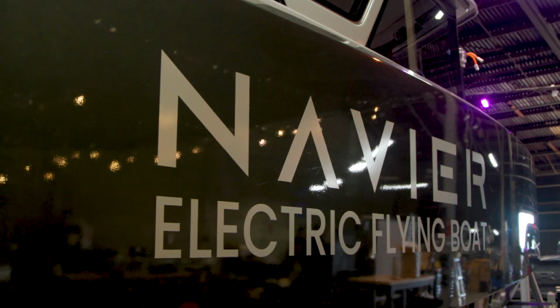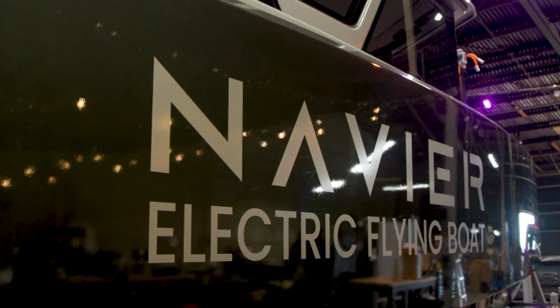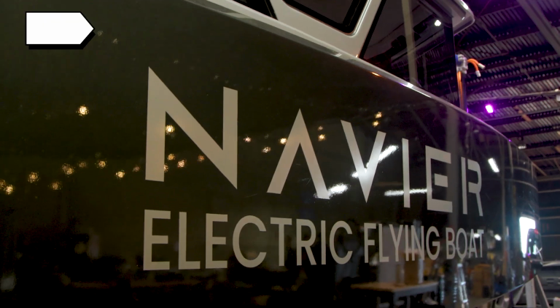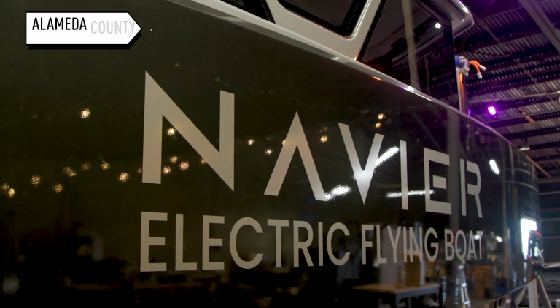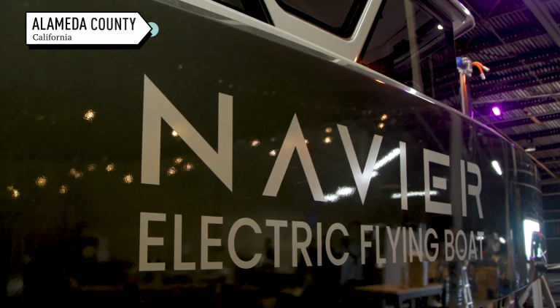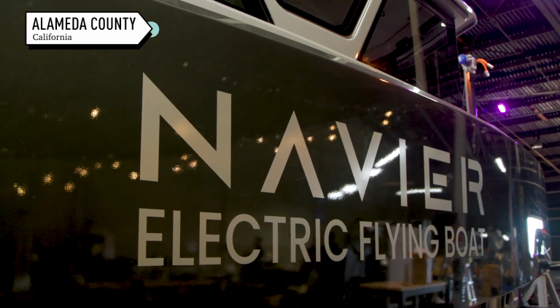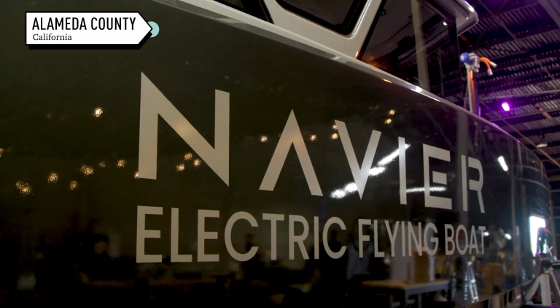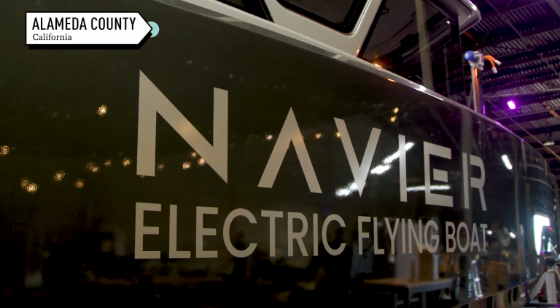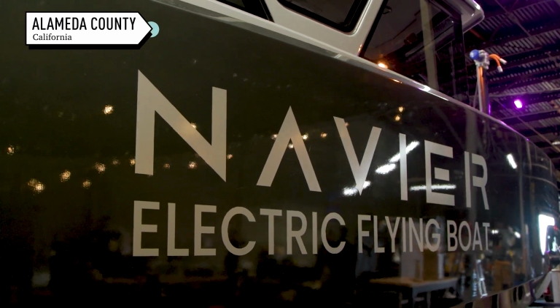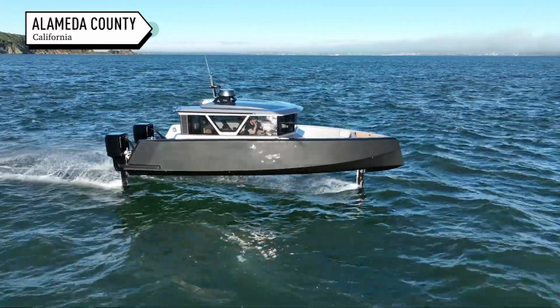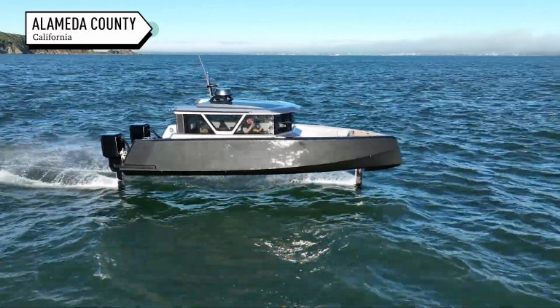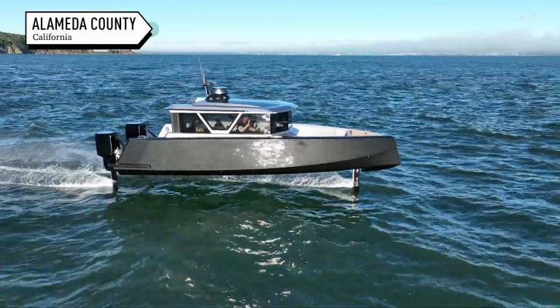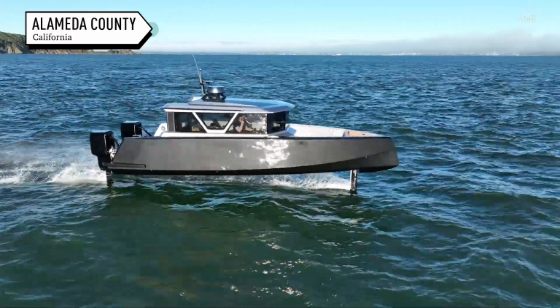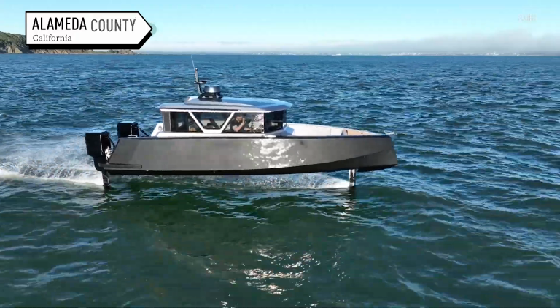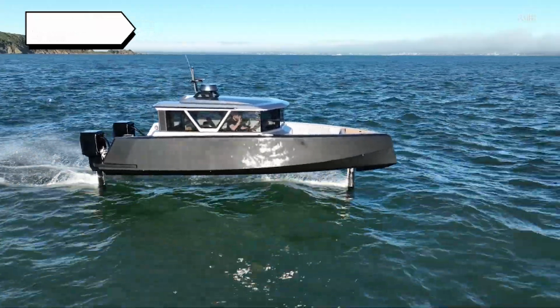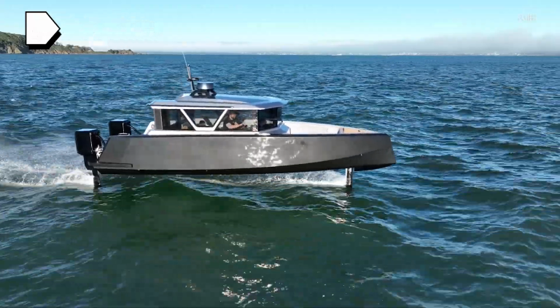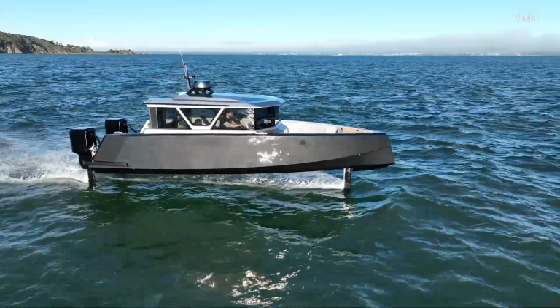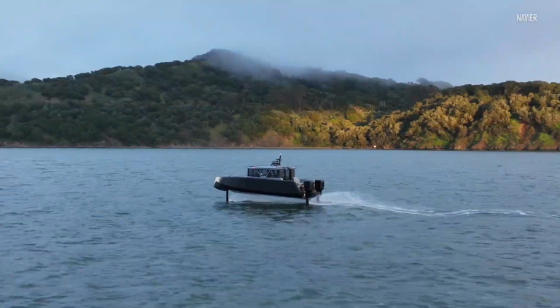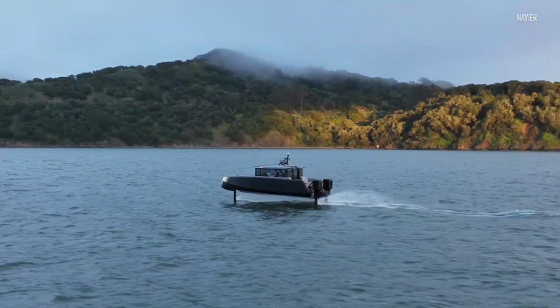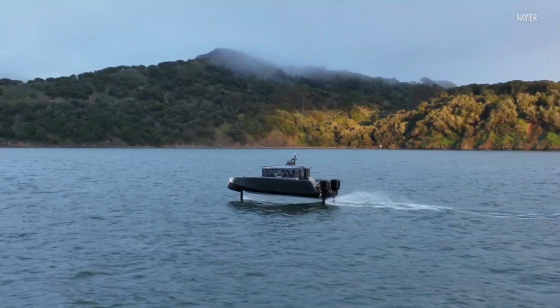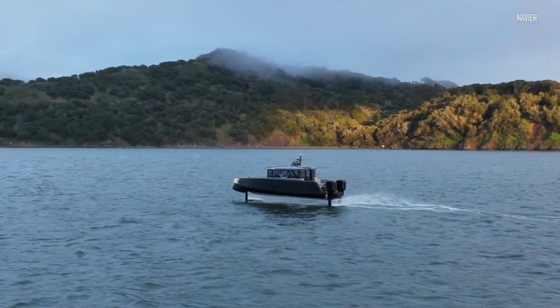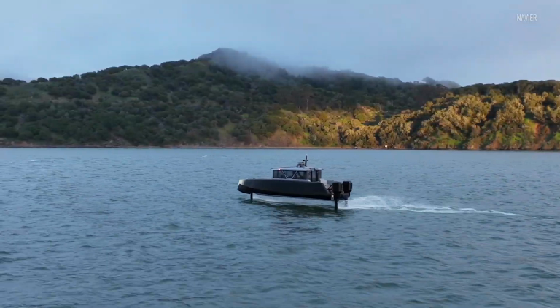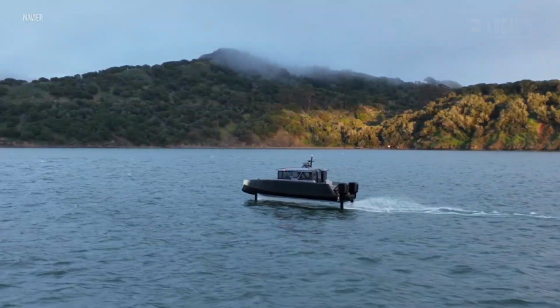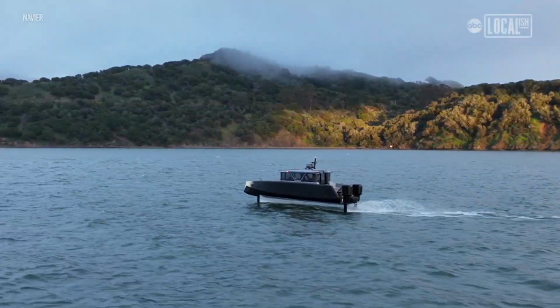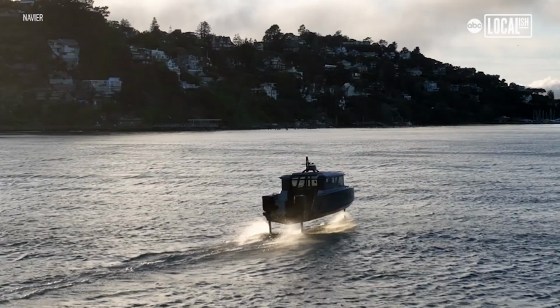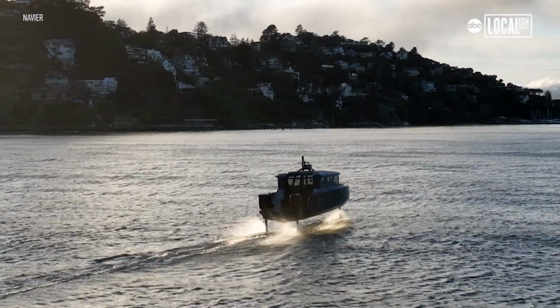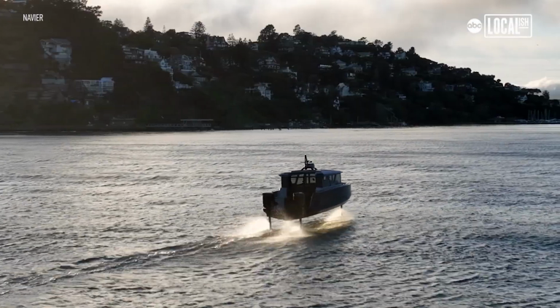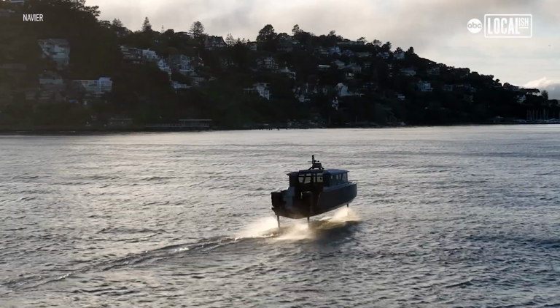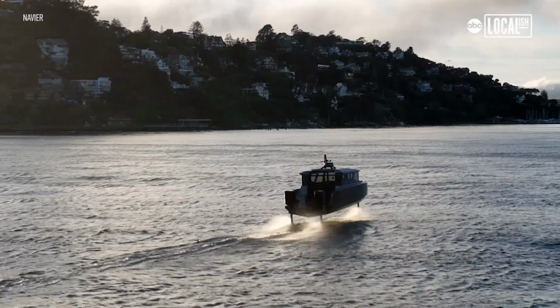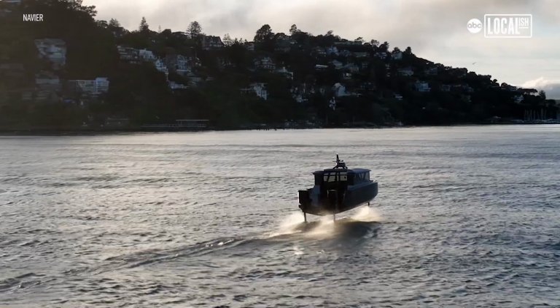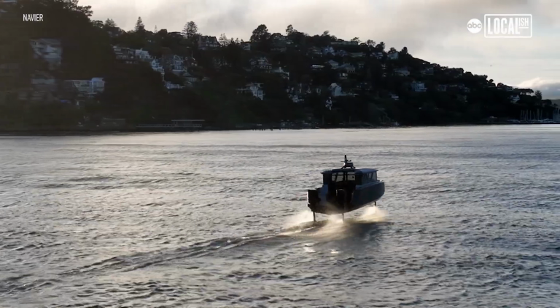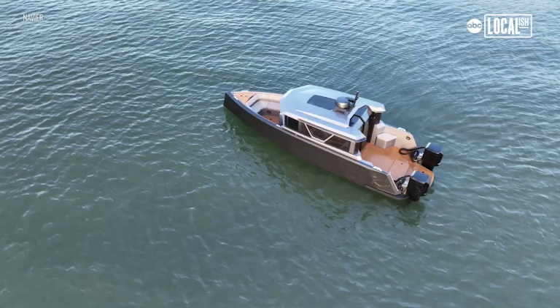At Navier, we build a solution — the boat of the future, Navier 30. It is America's first all-electric hydrofoil boat.